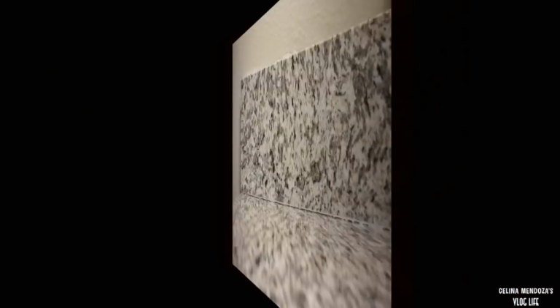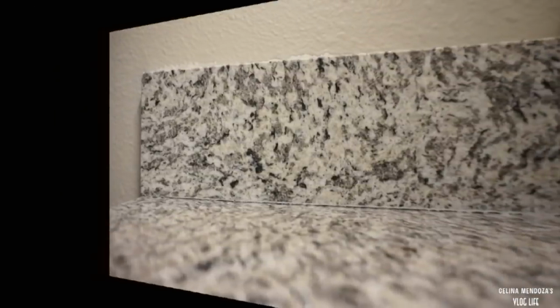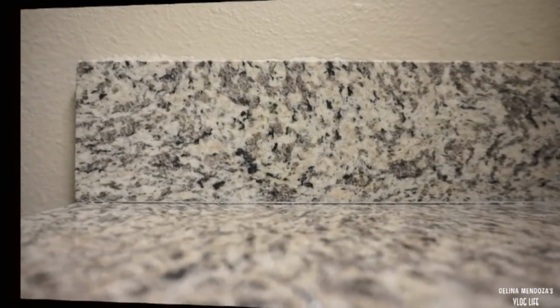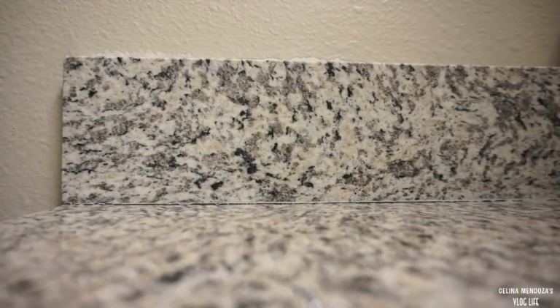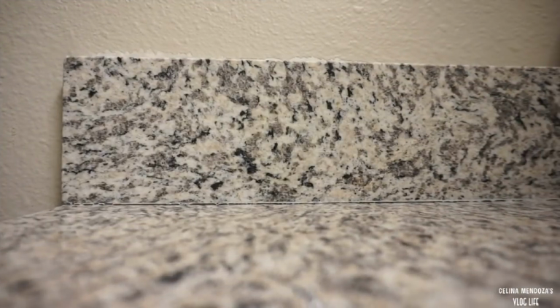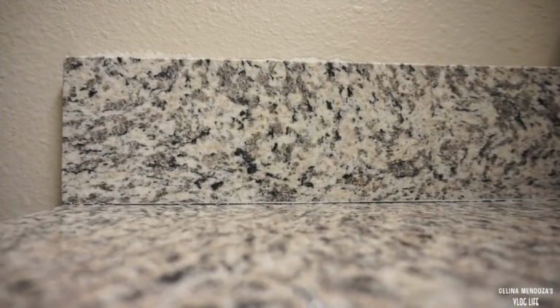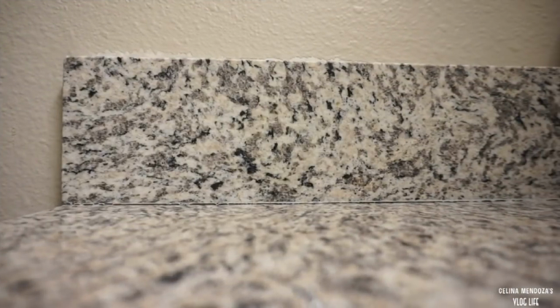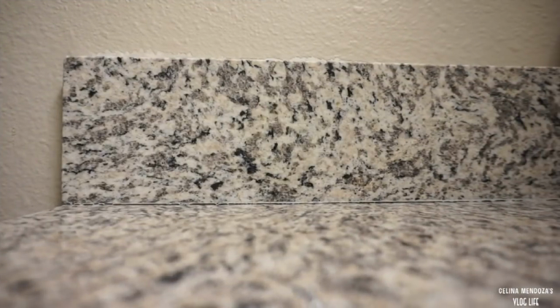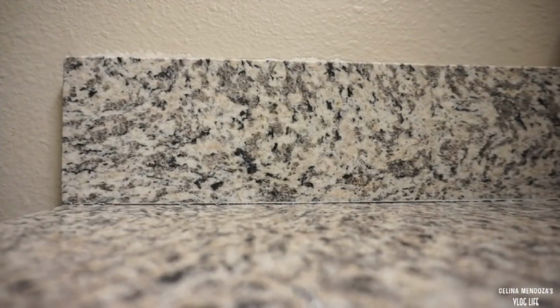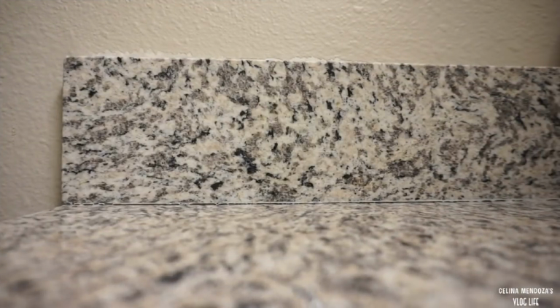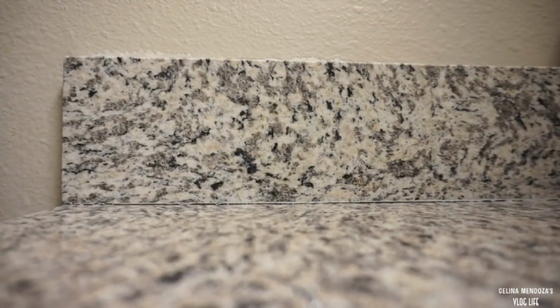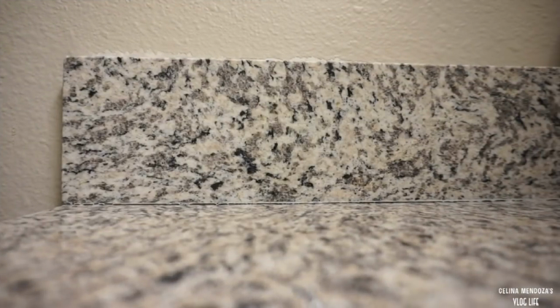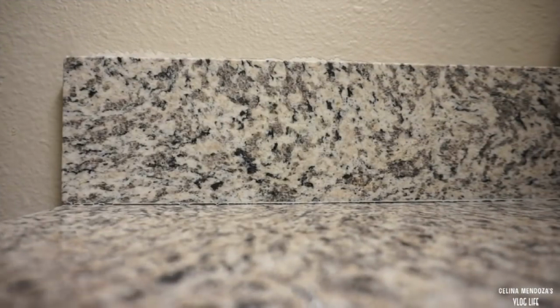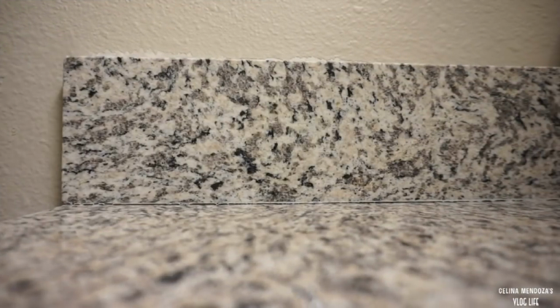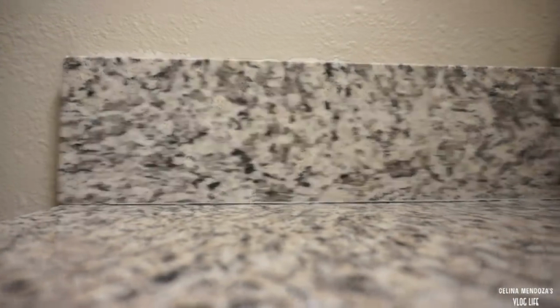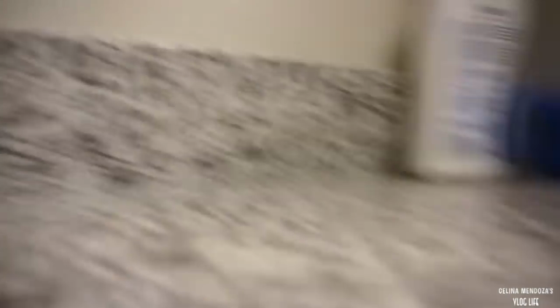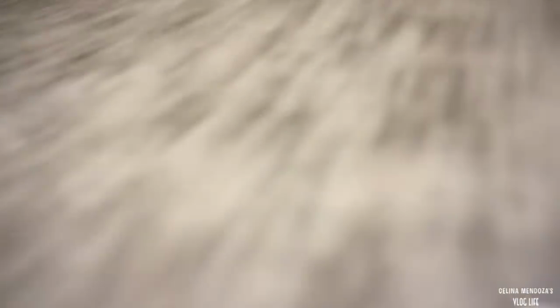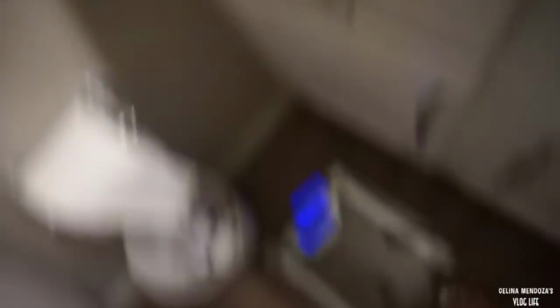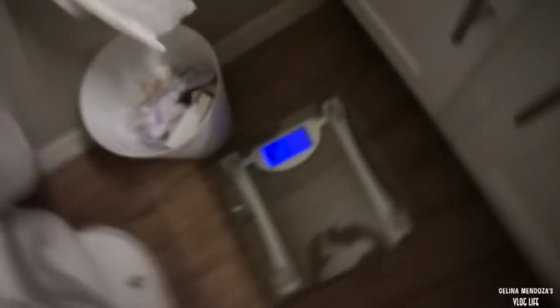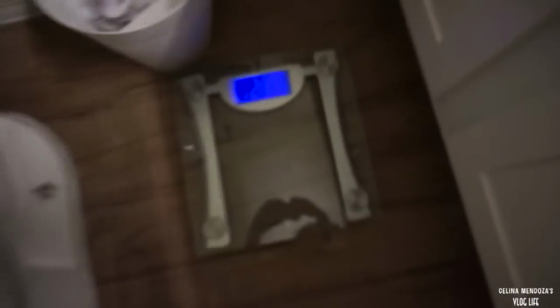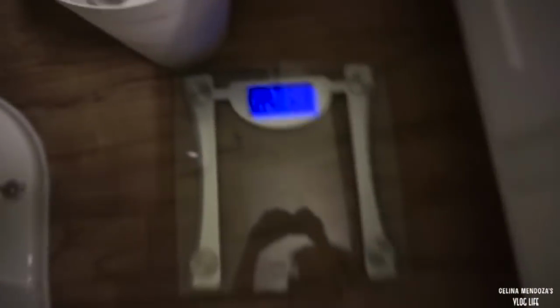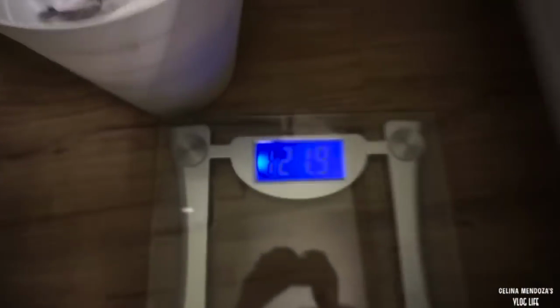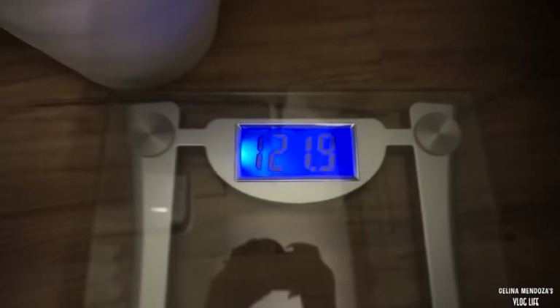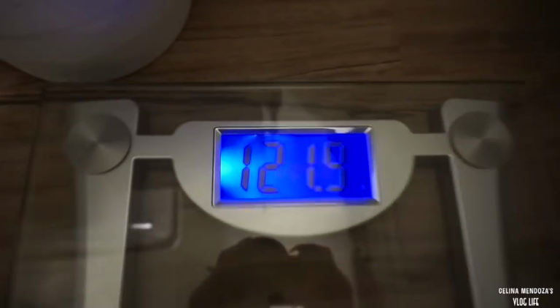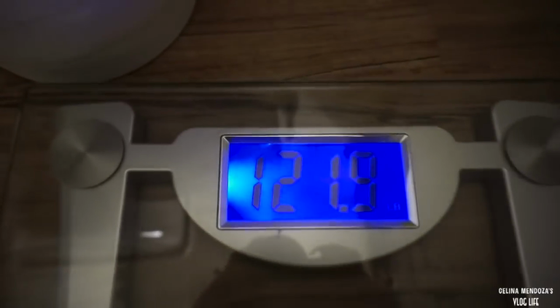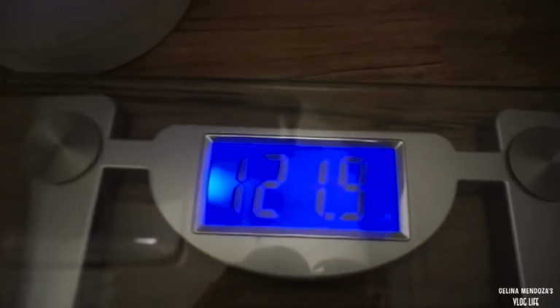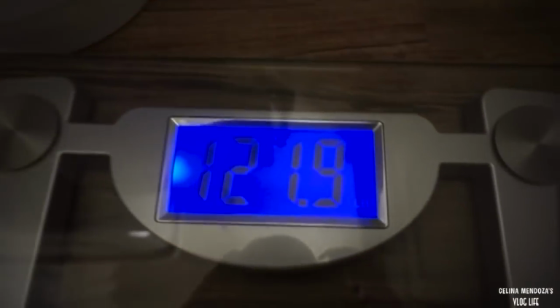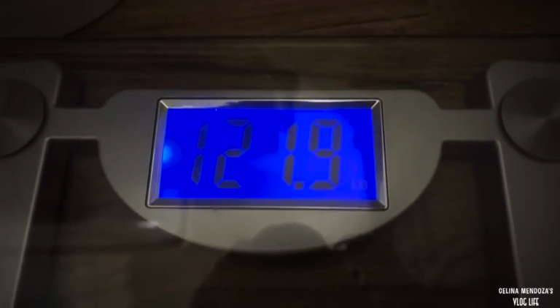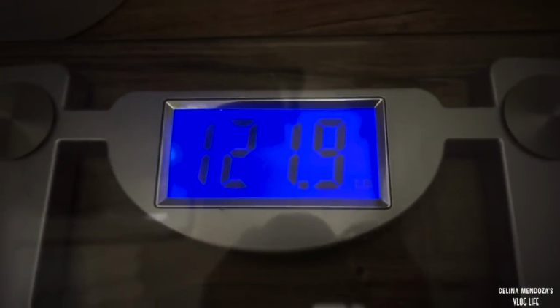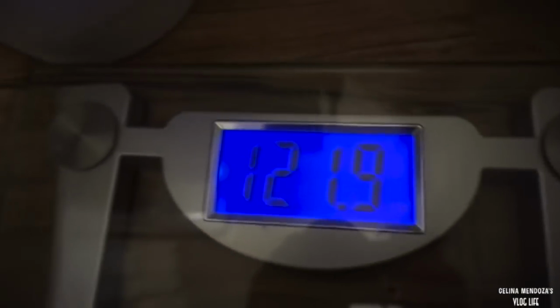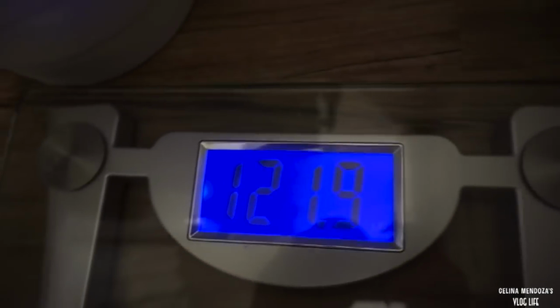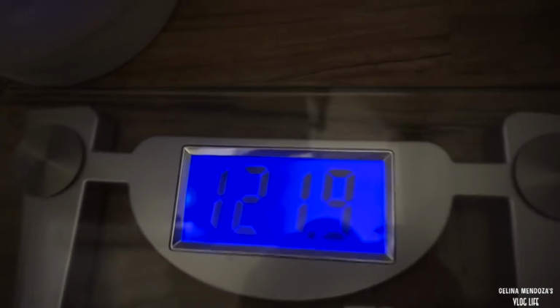Good morning! I'm weighing myself - woo, overall. Look where we're at.